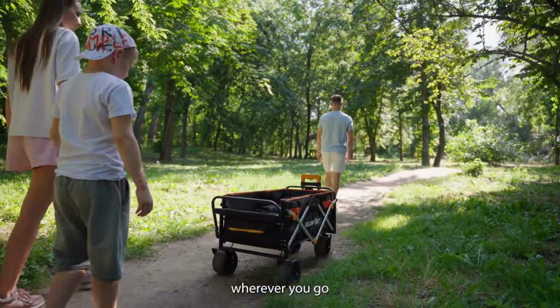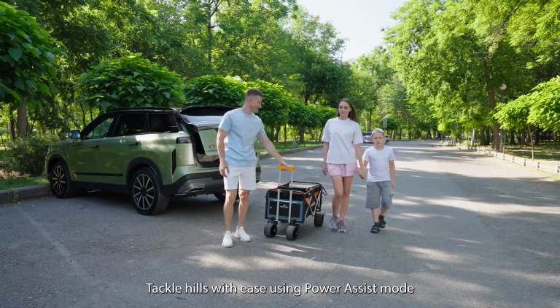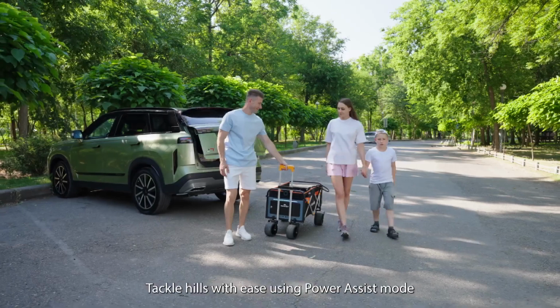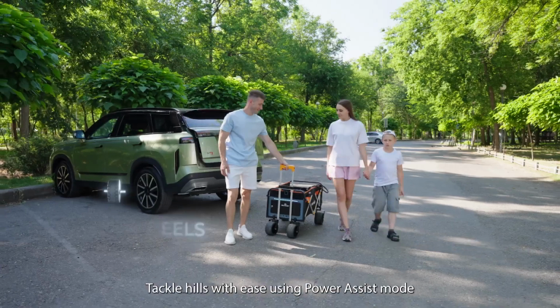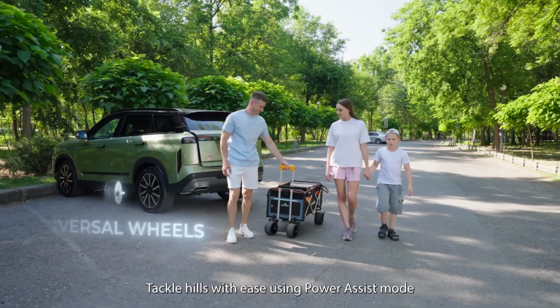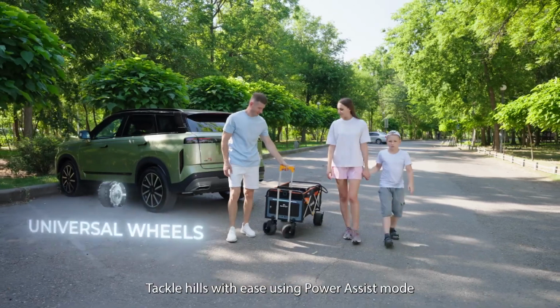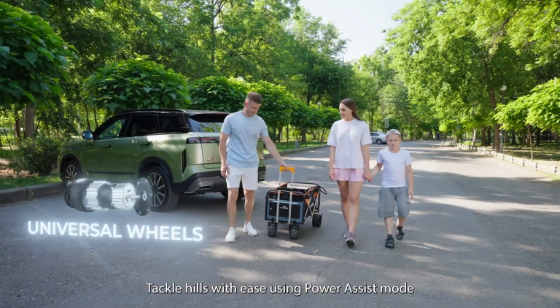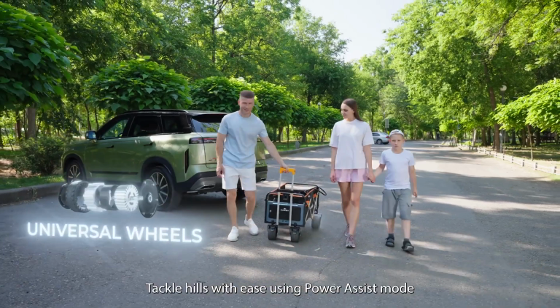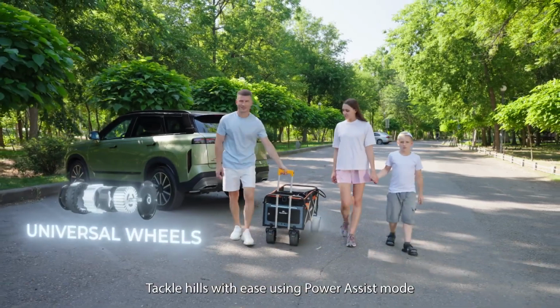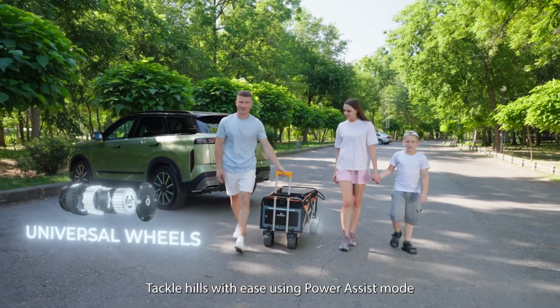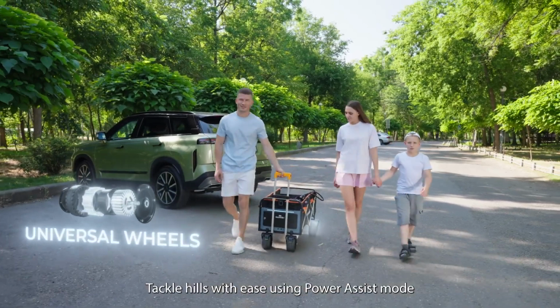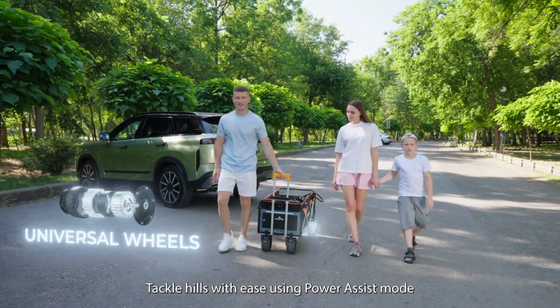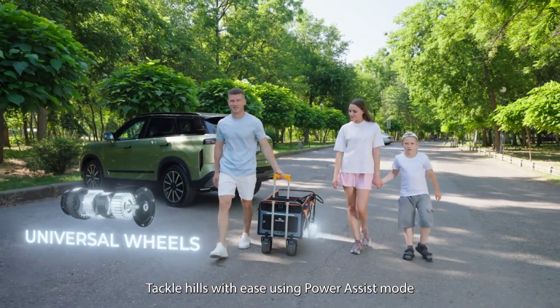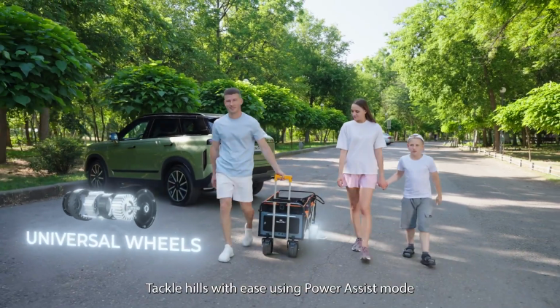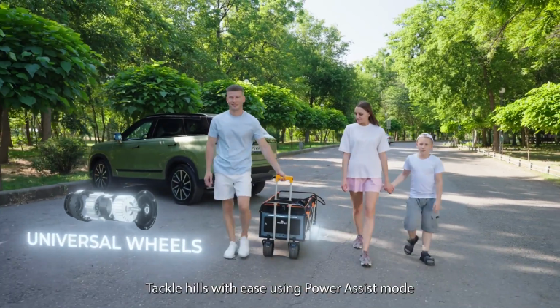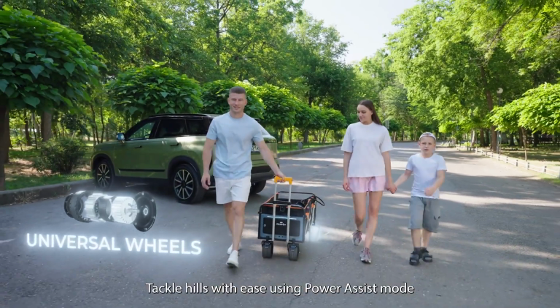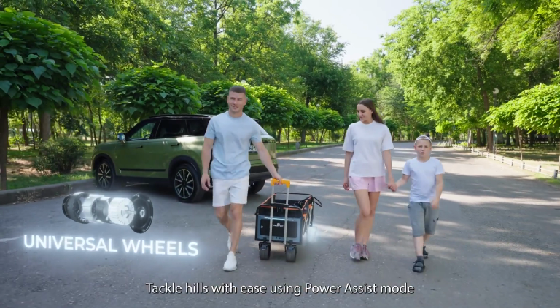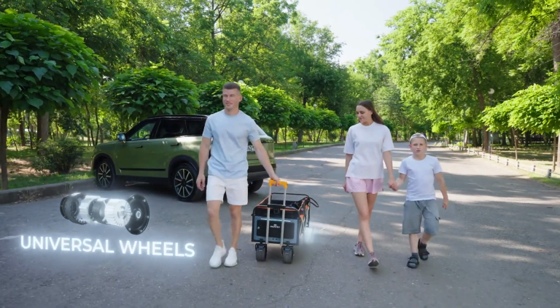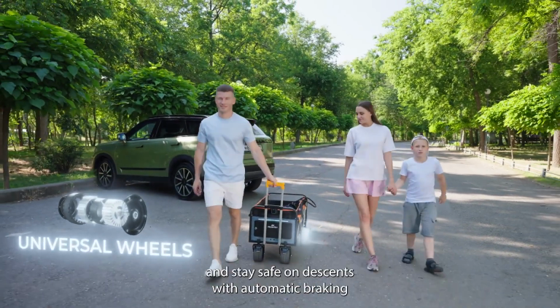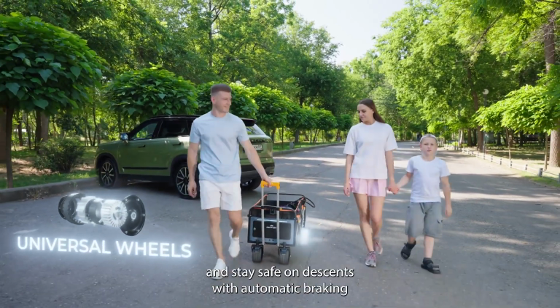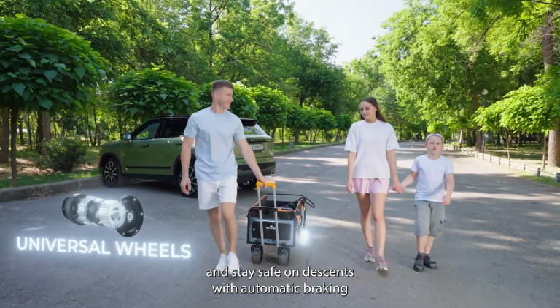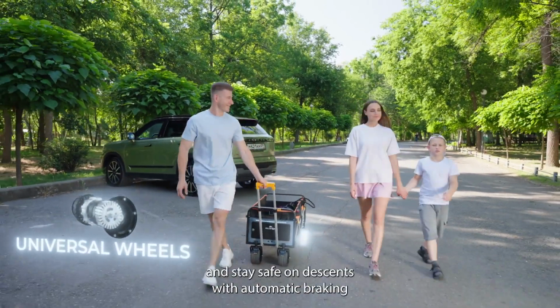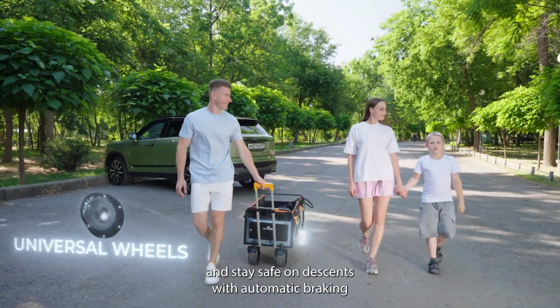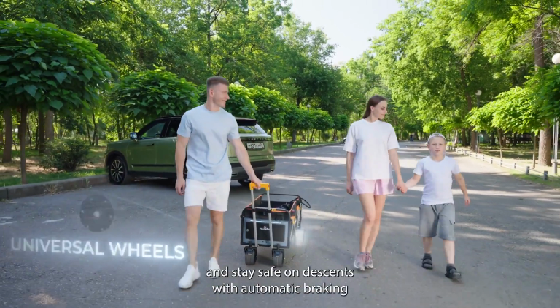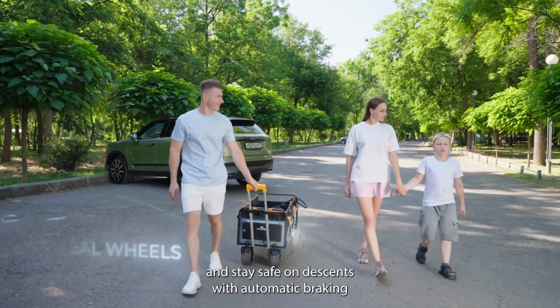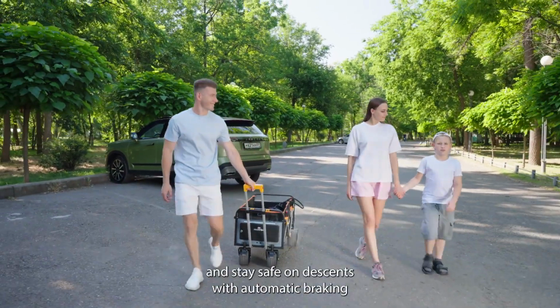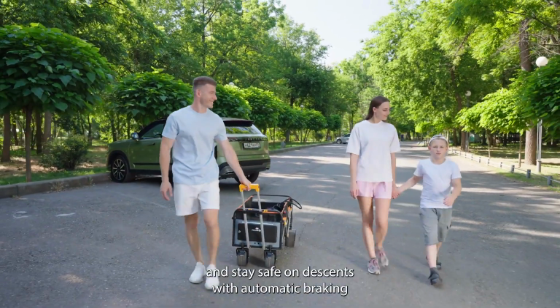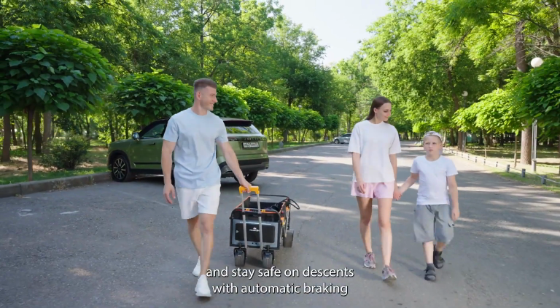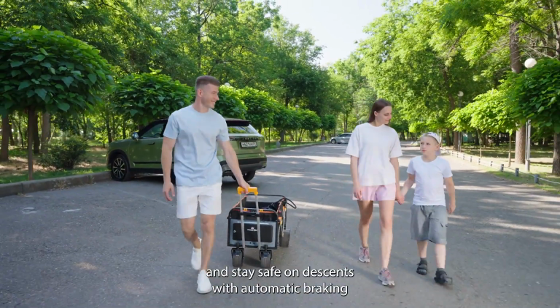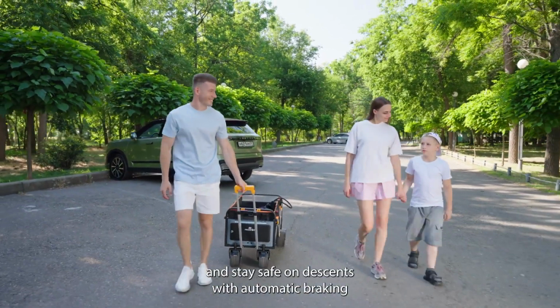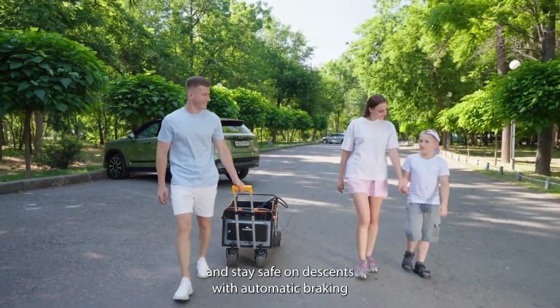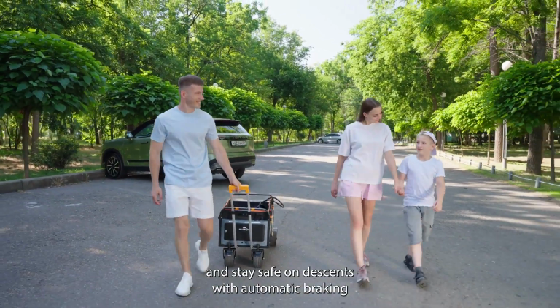Tackle hills with ease using power assist mode, and stay safe on descents with automatic braking.